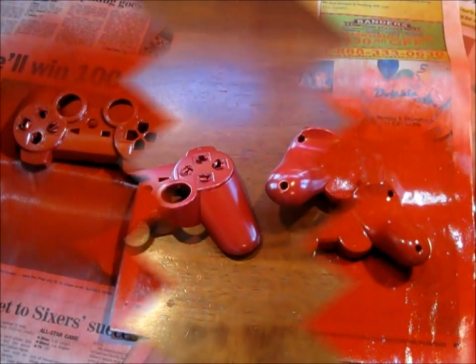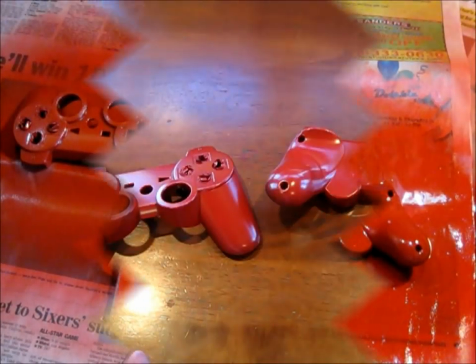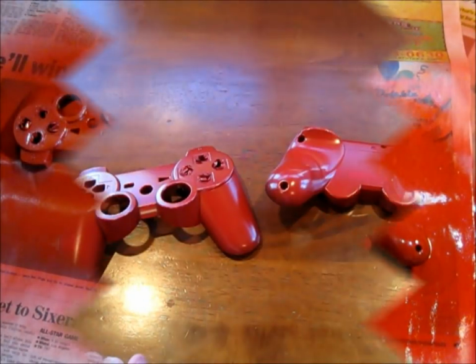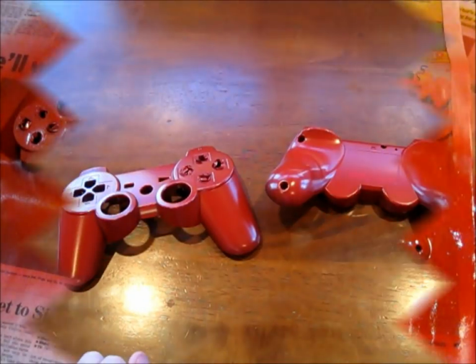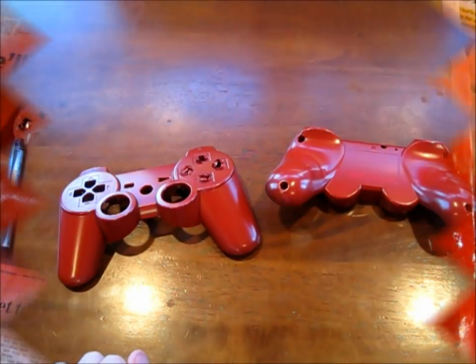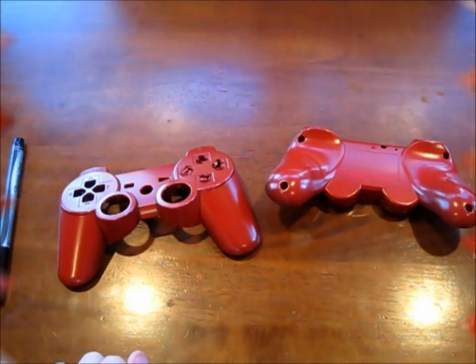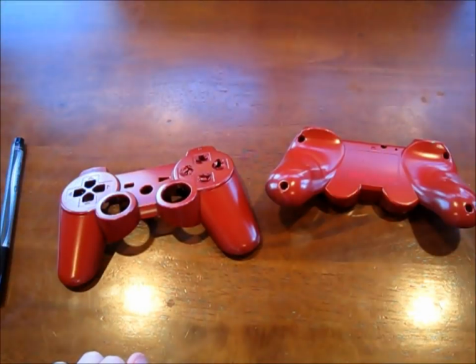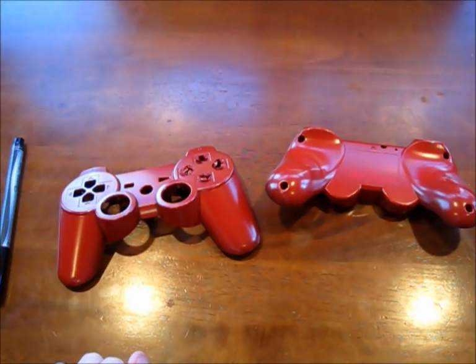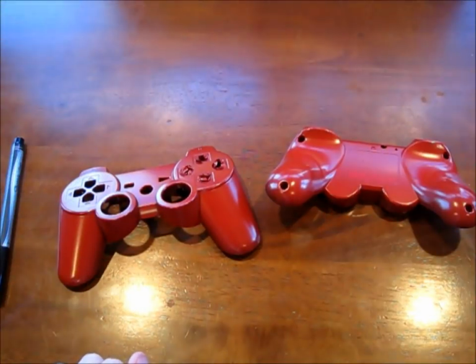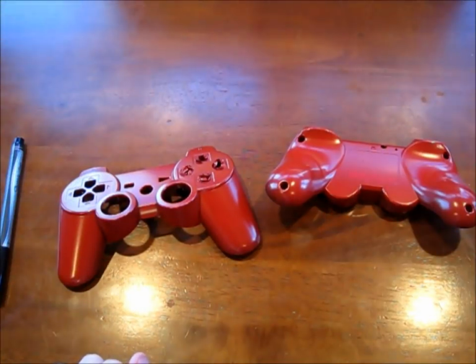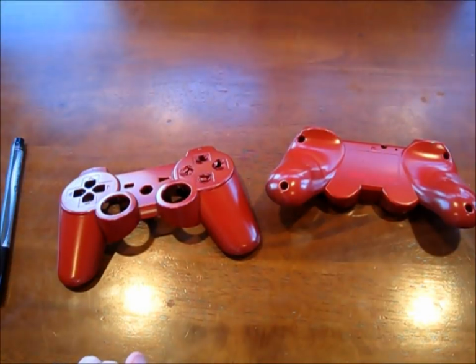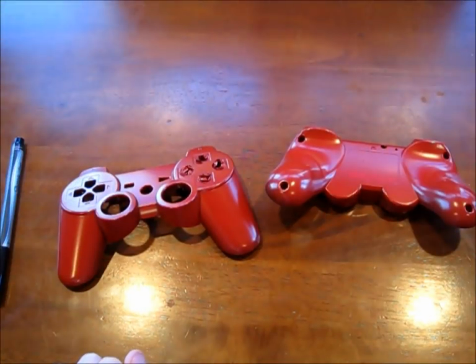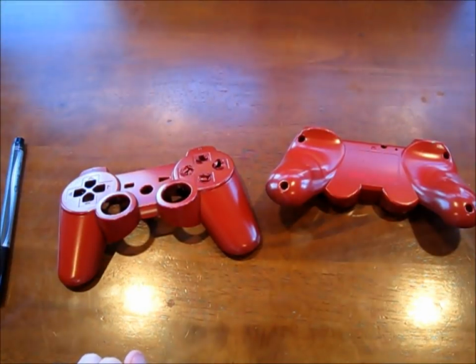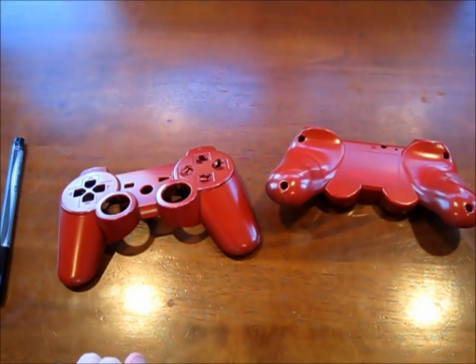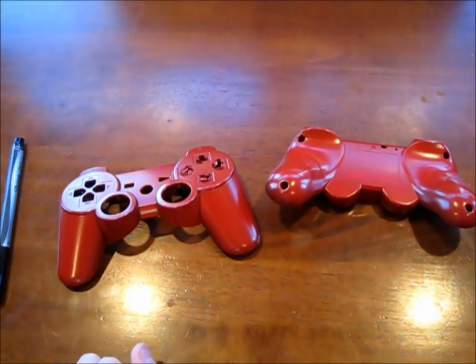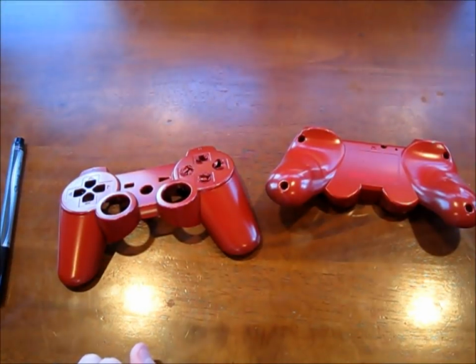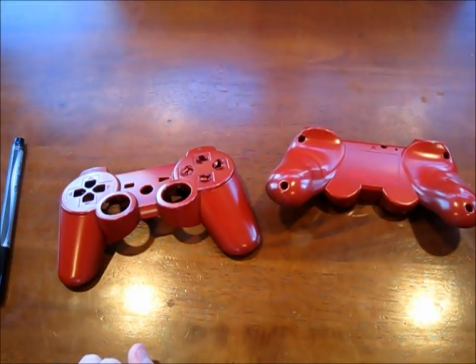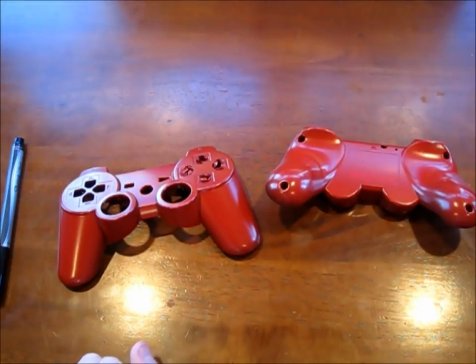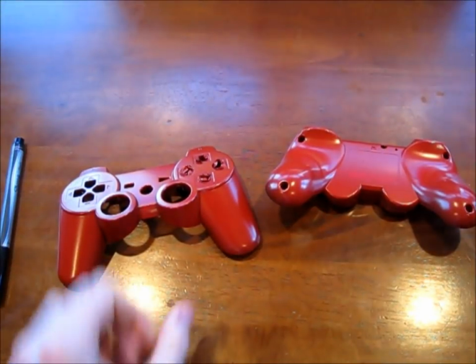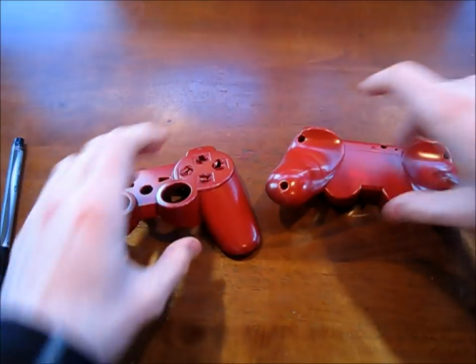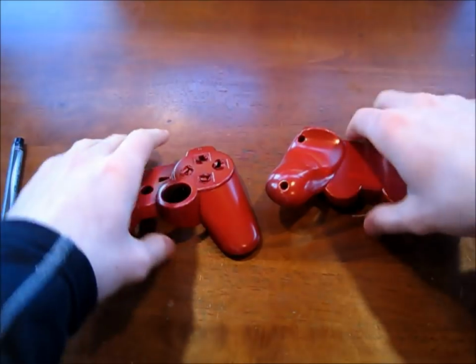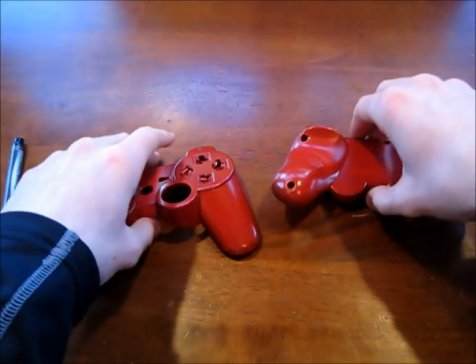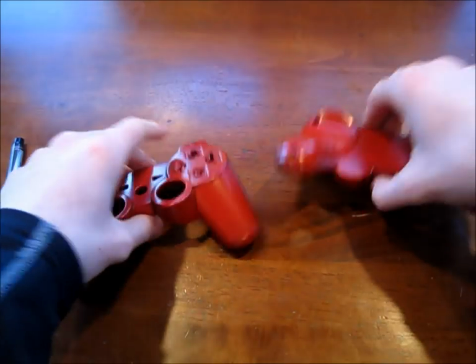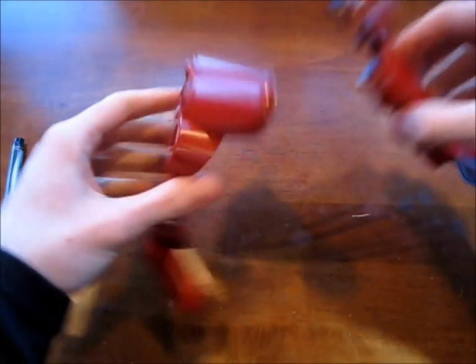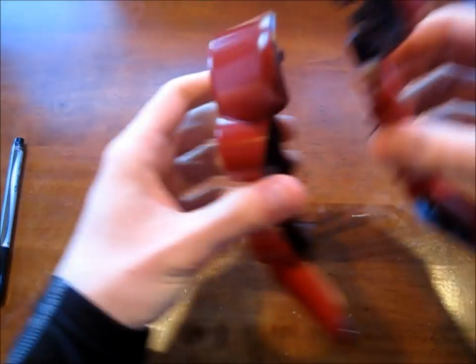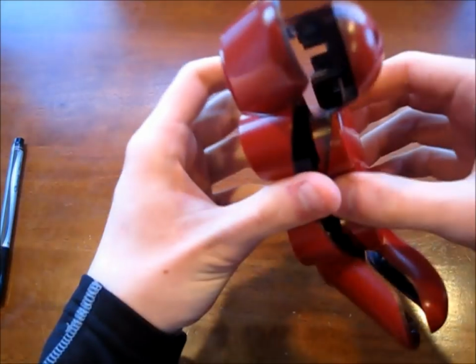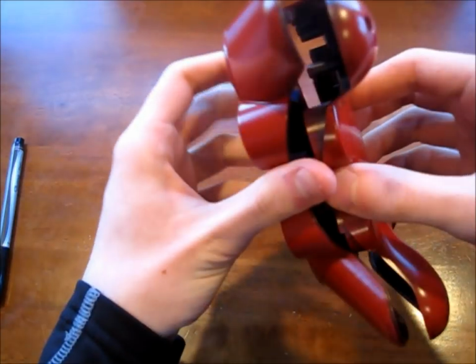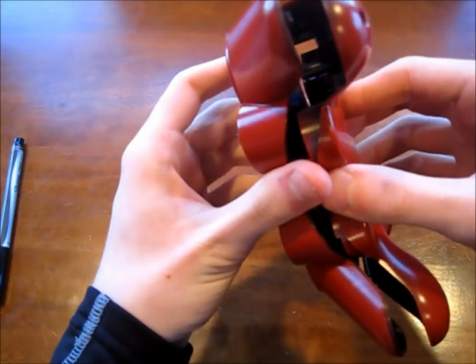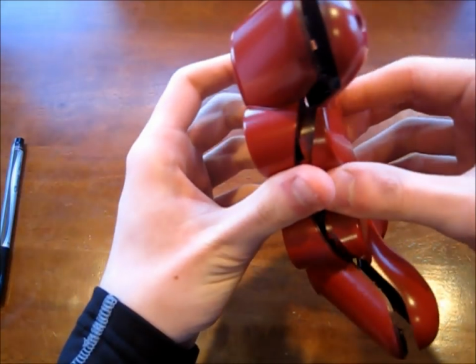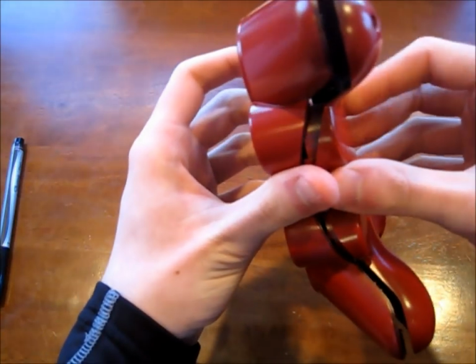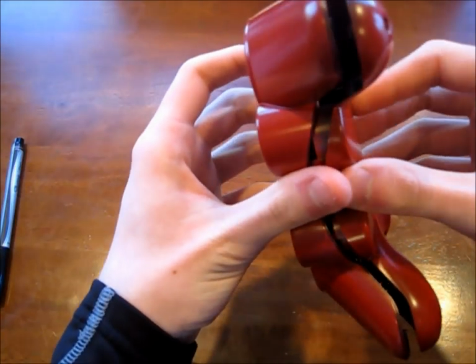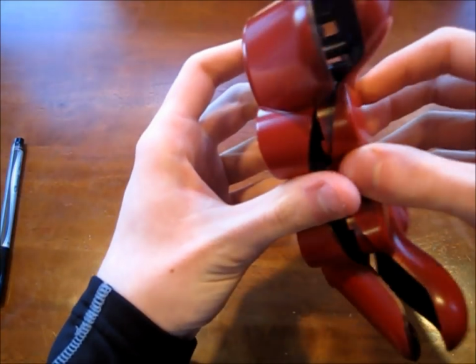Now I am going to take a few pieces of tape and wrap them around to make a cool design. I am going to take the two pieces and put the controller back together.